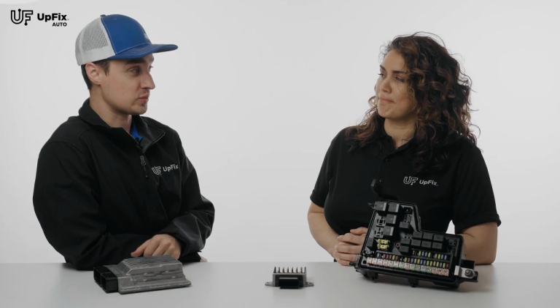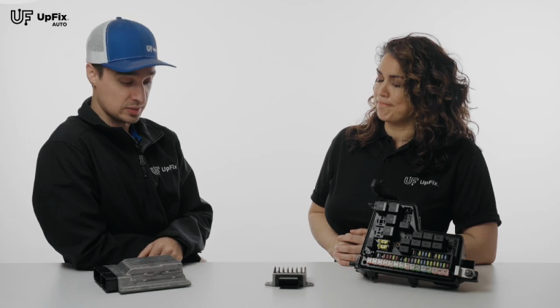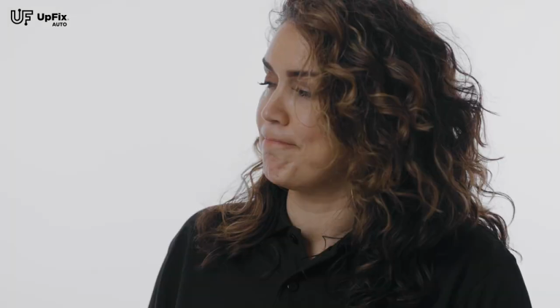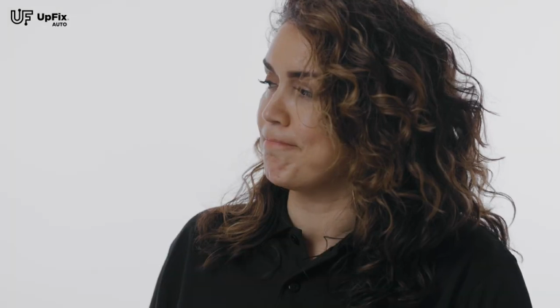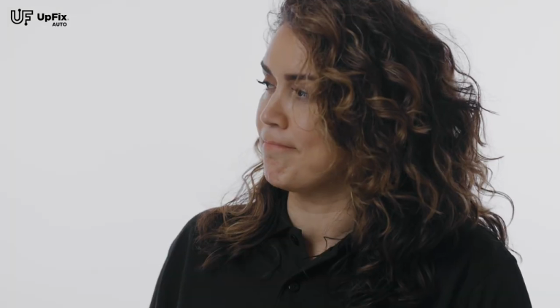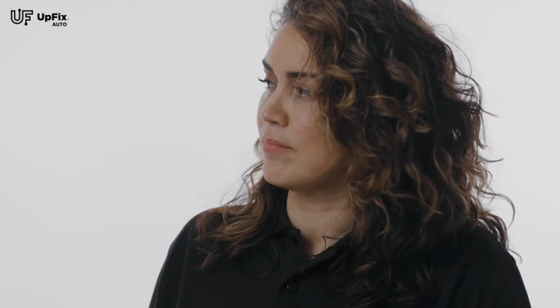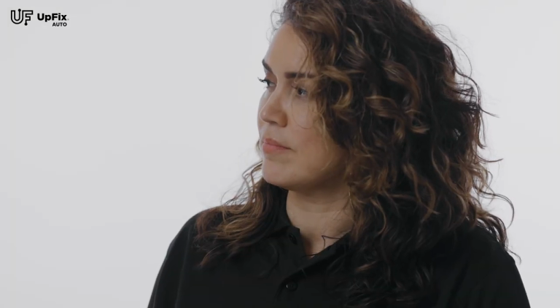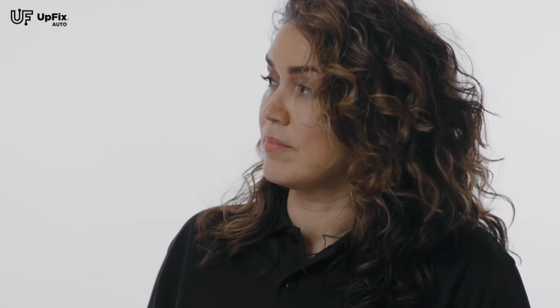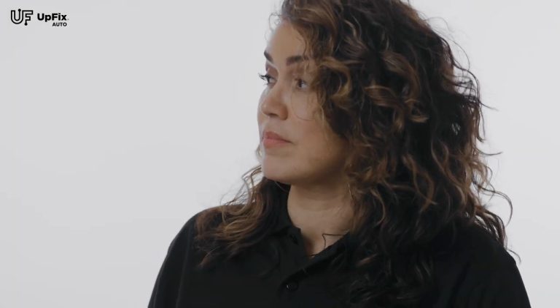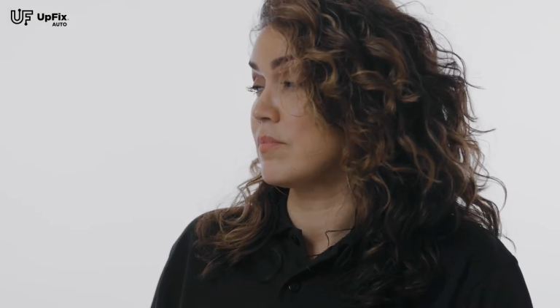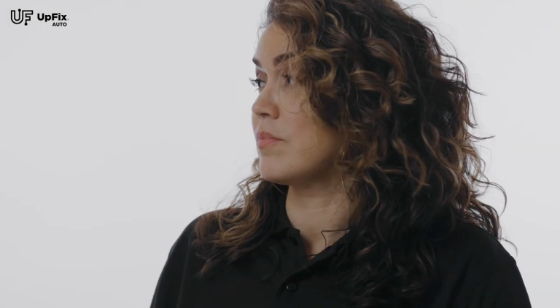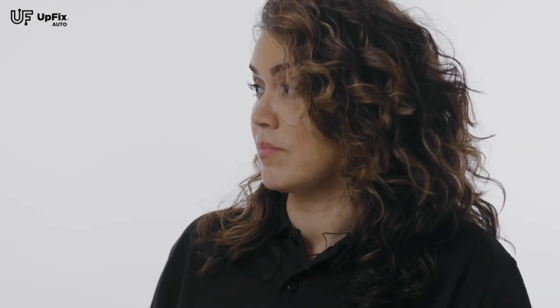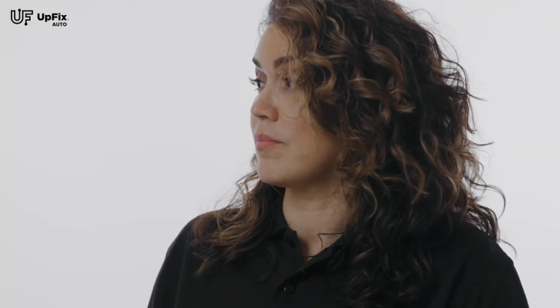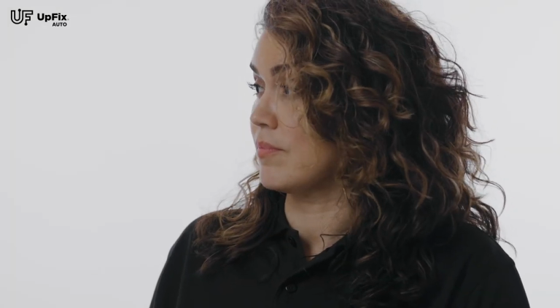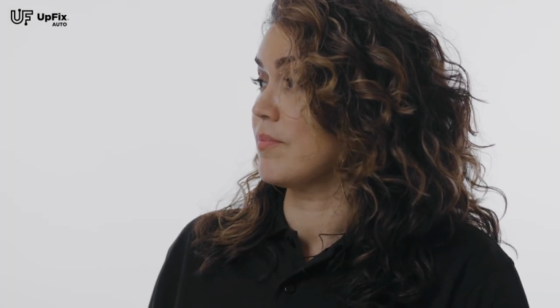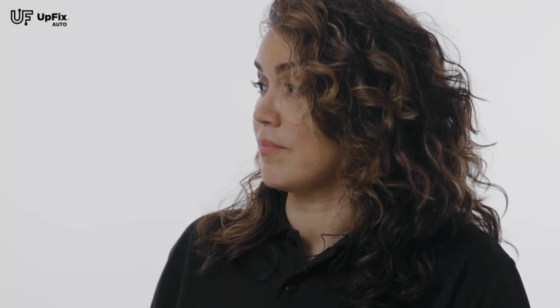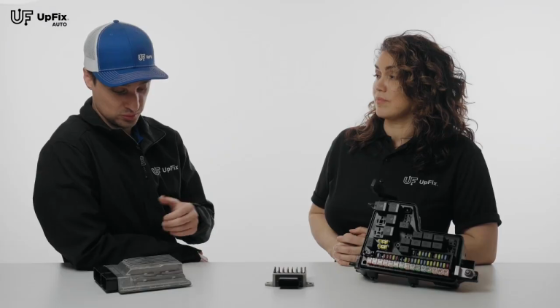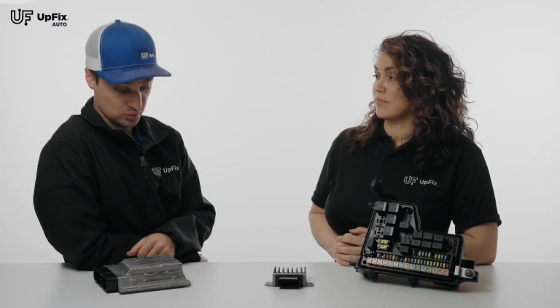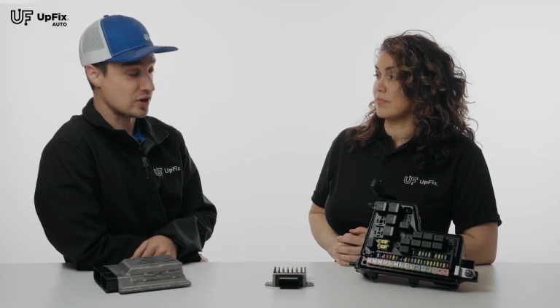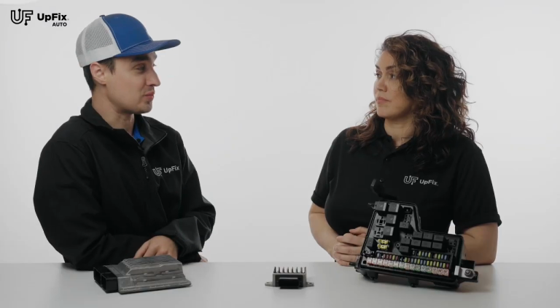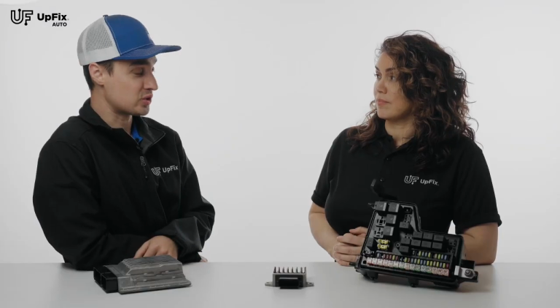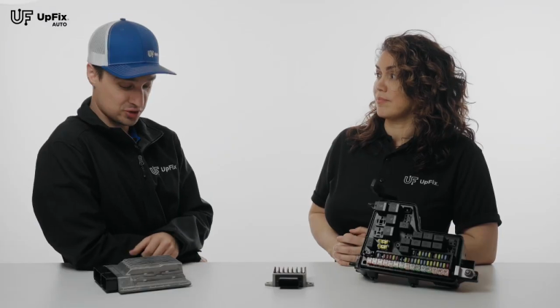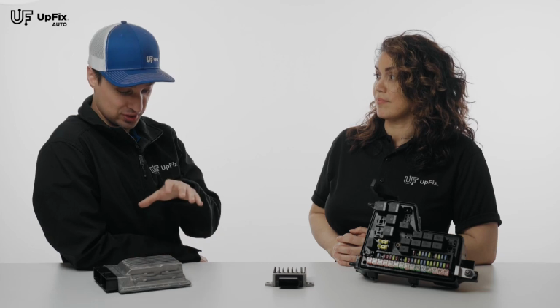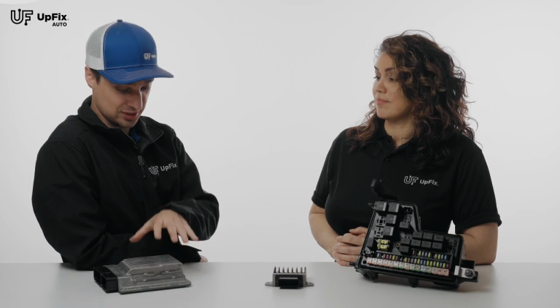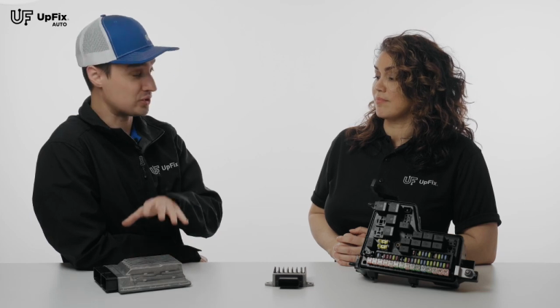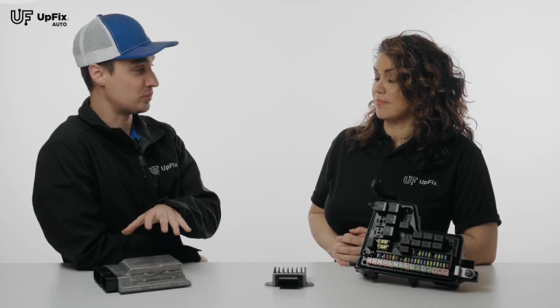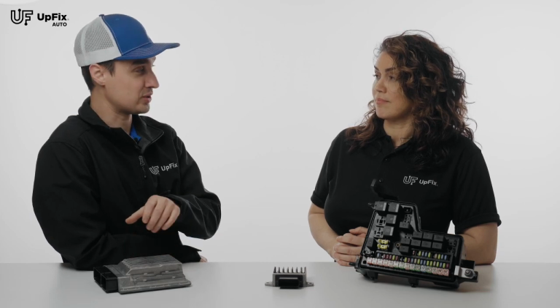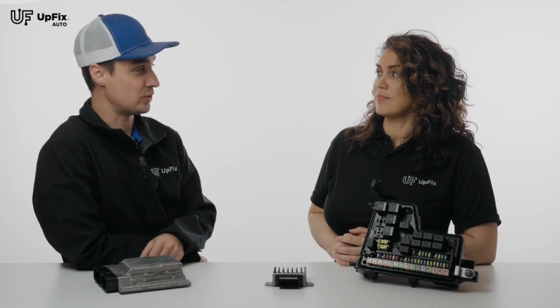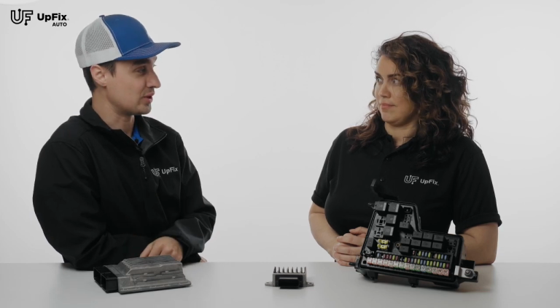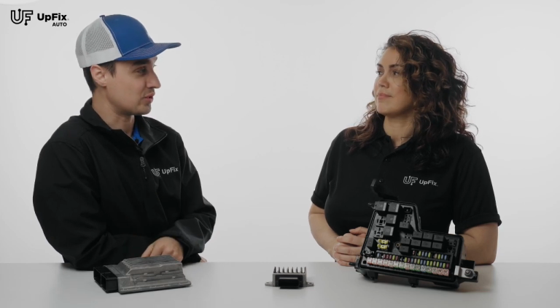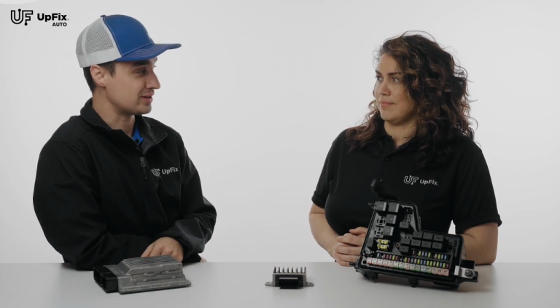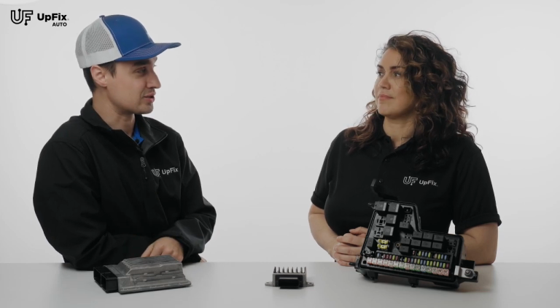Sometimes they're just simply too far gone, but we try our best to make sure we can get the original one back to OEM working condition.